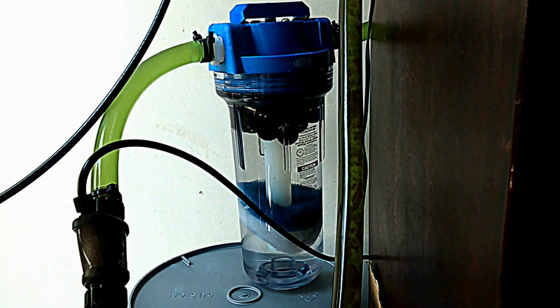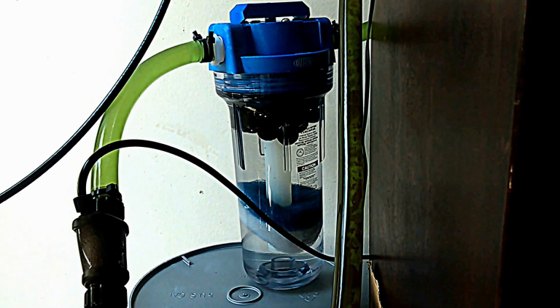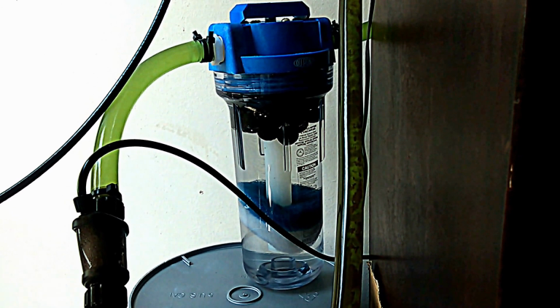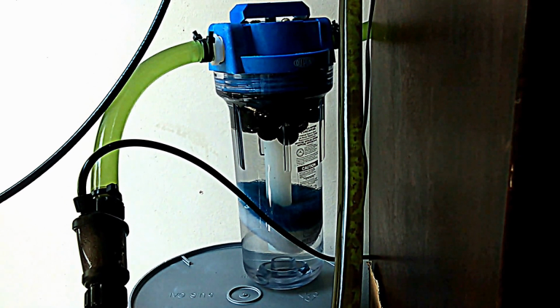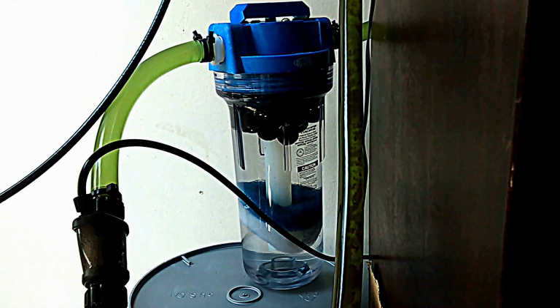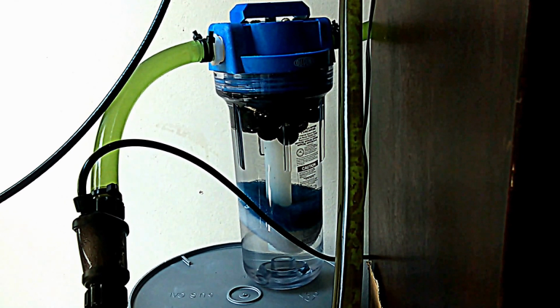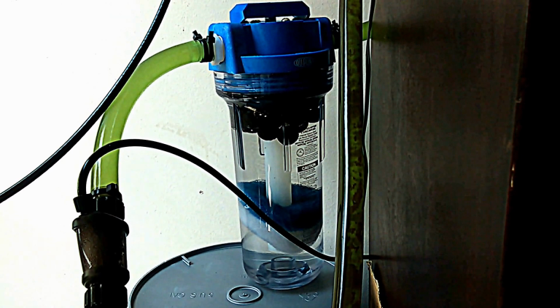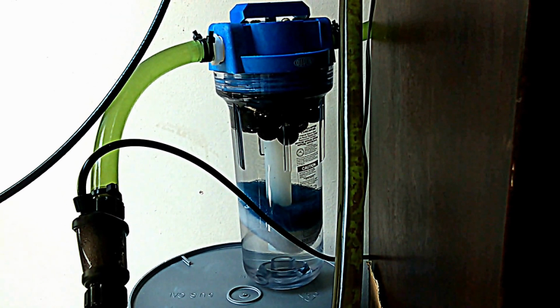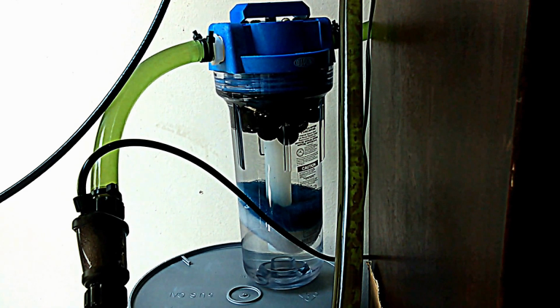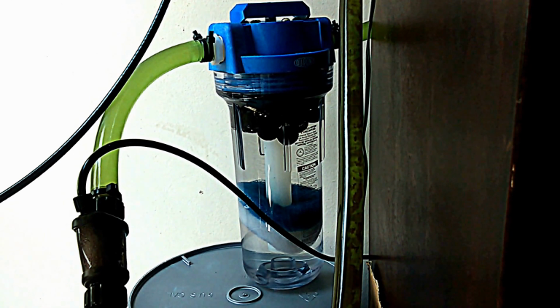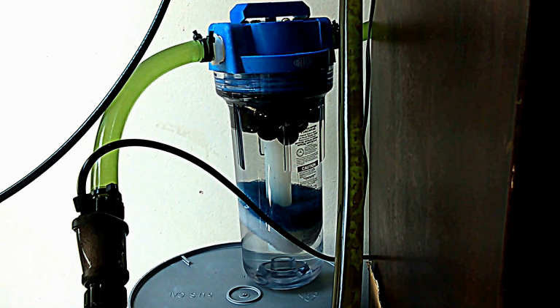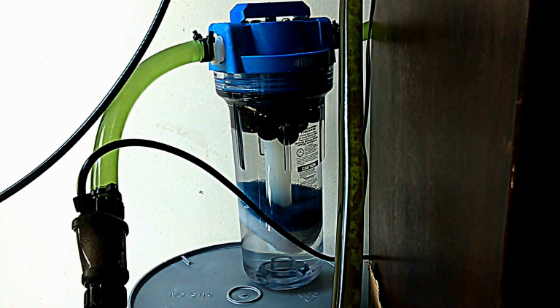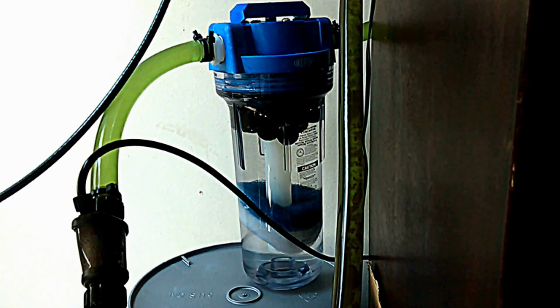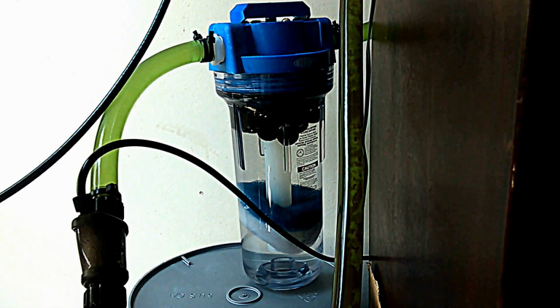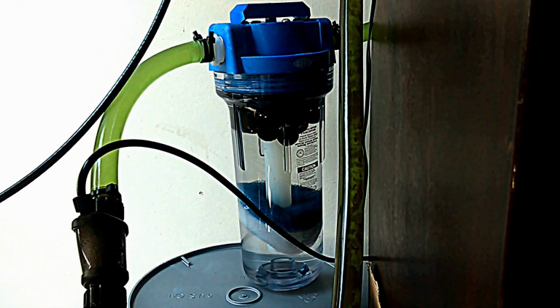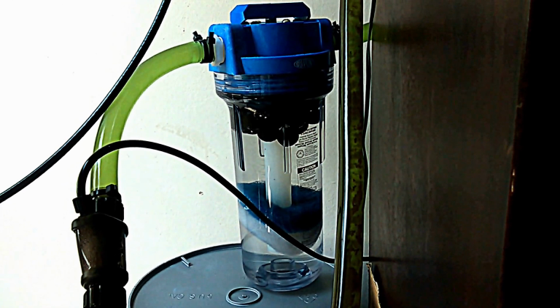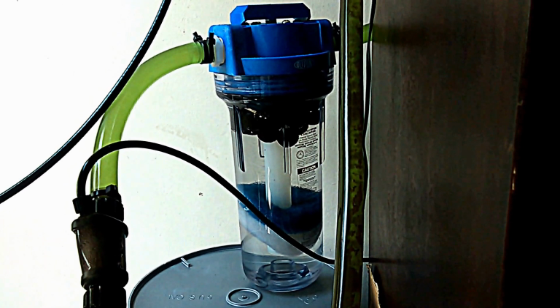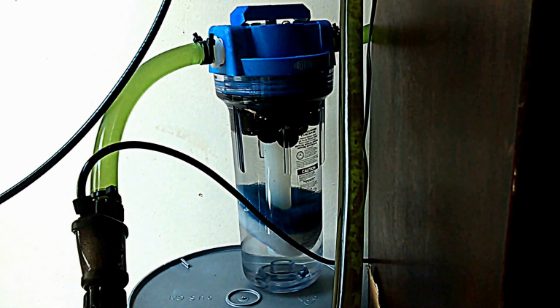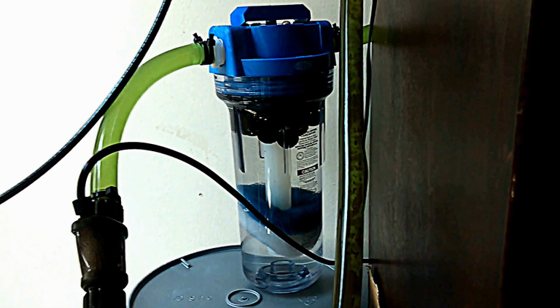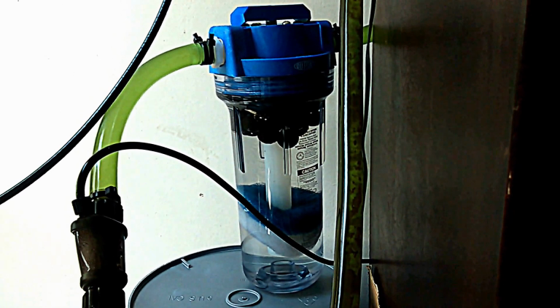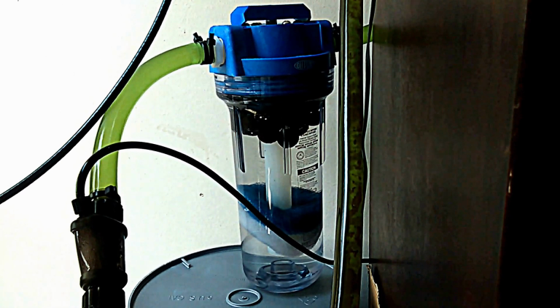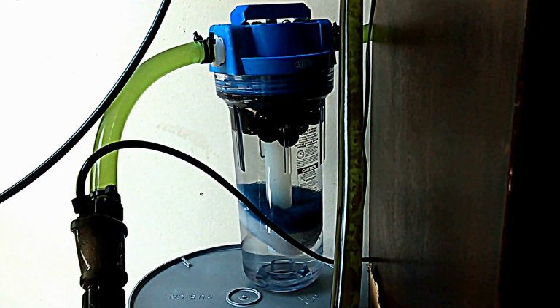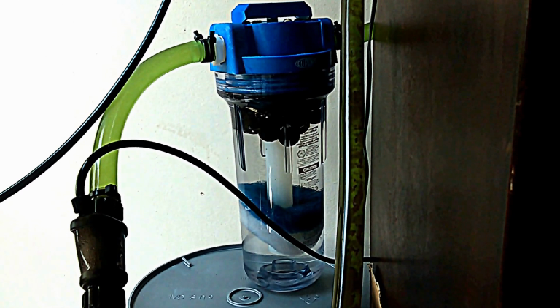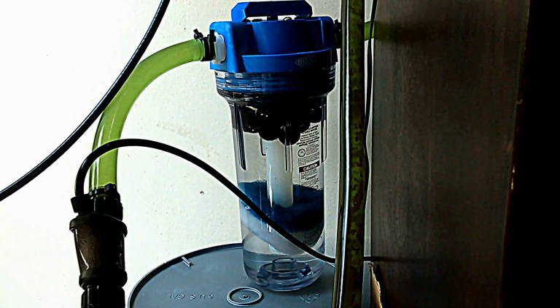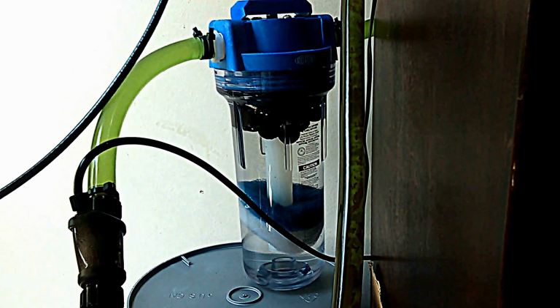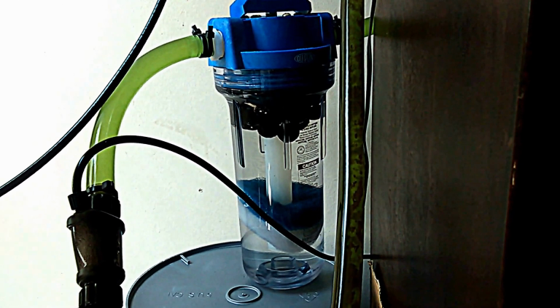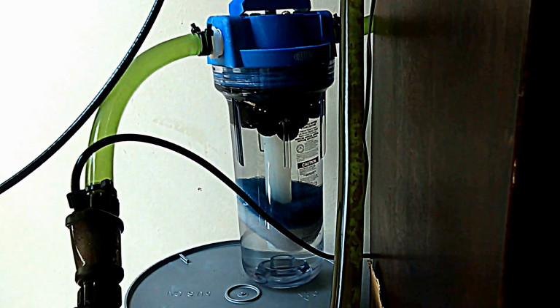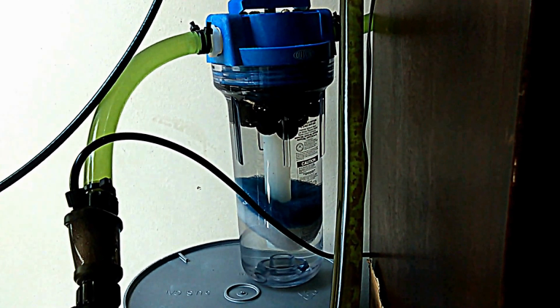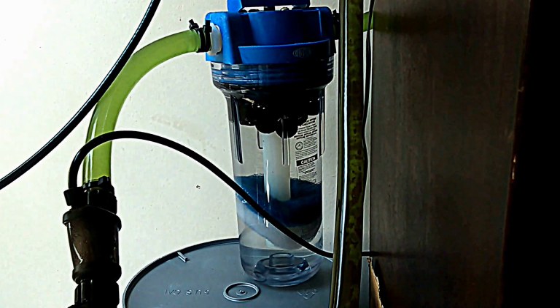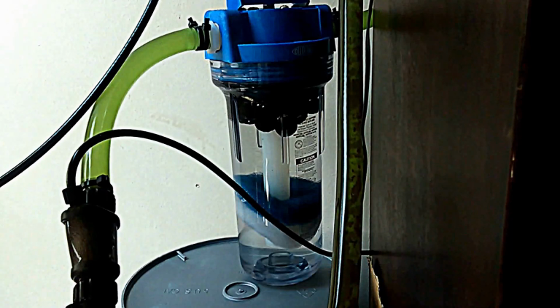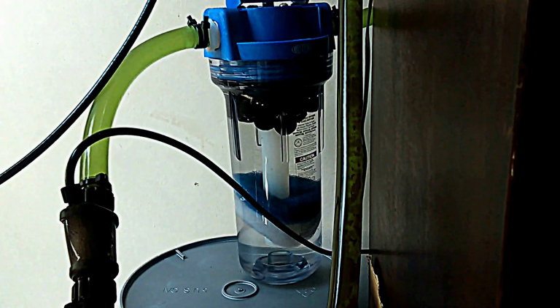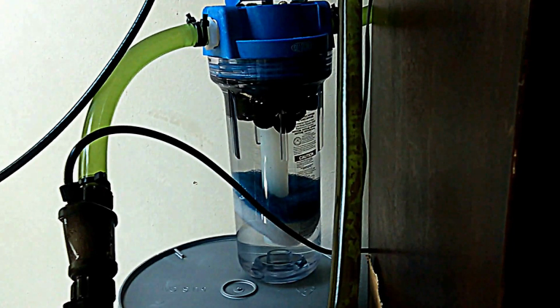...the drop checker was already in lime green. Just one second, I'm going to pause and go to the tank.